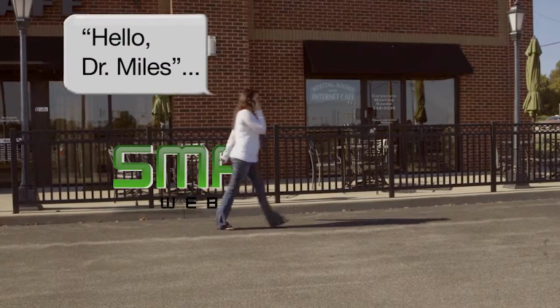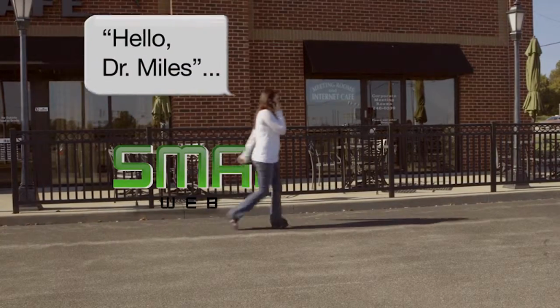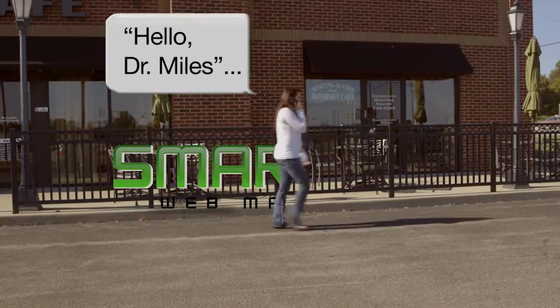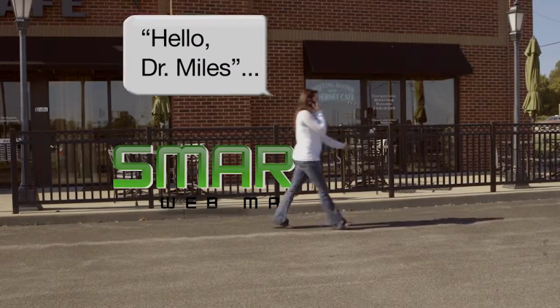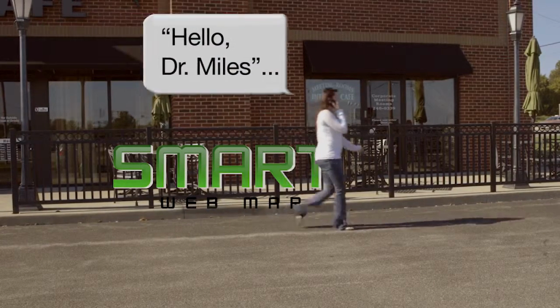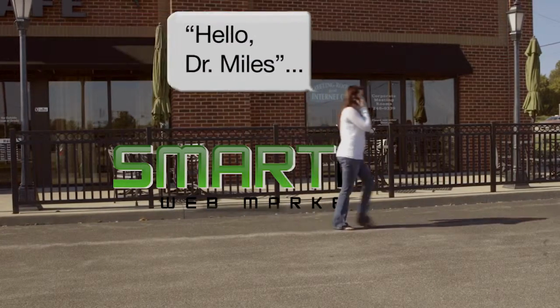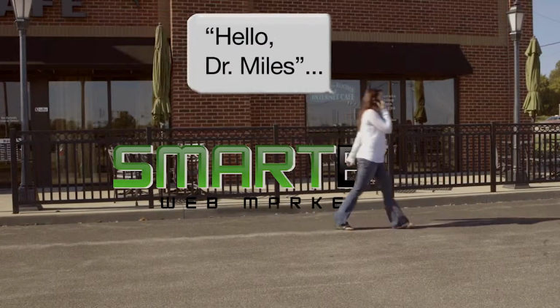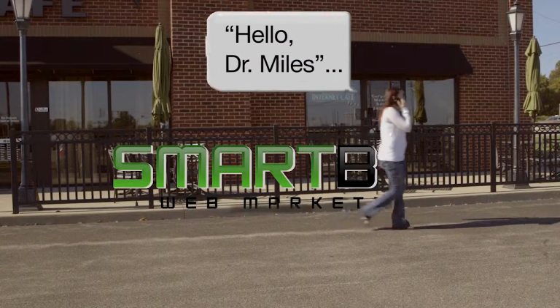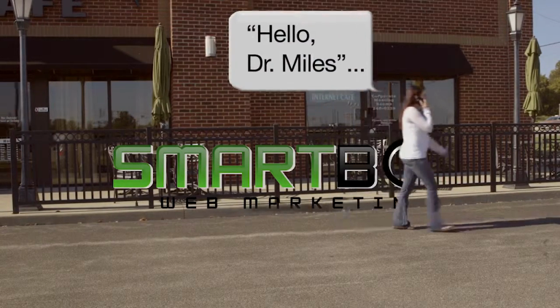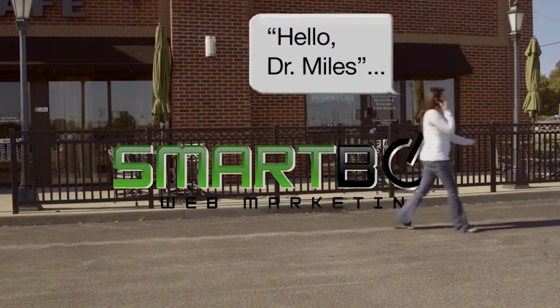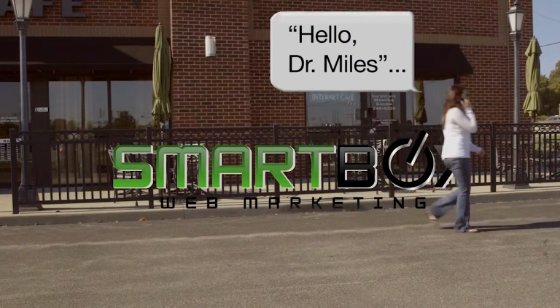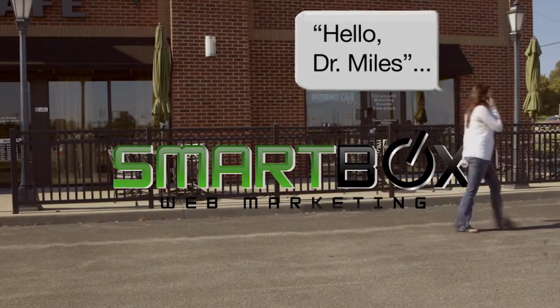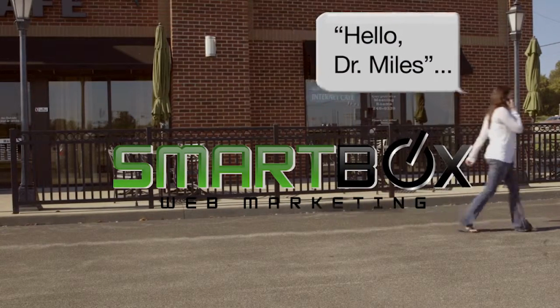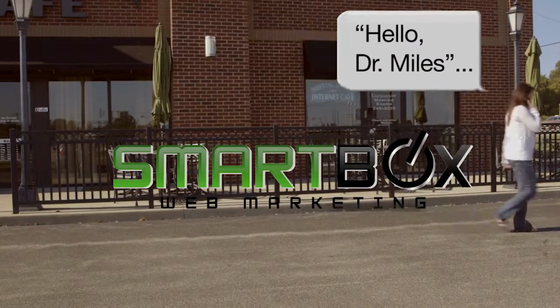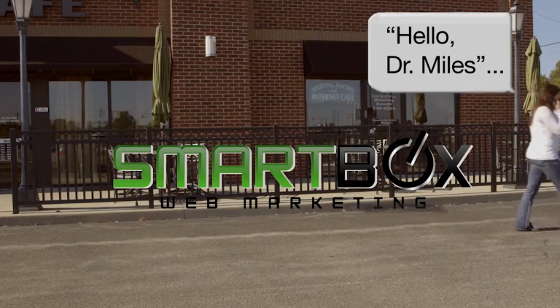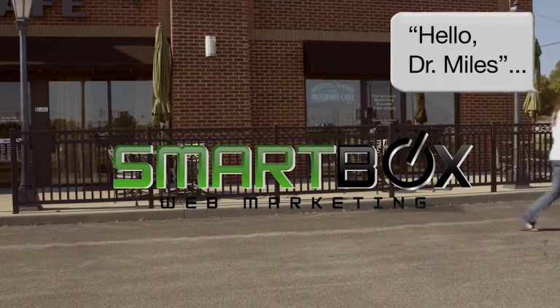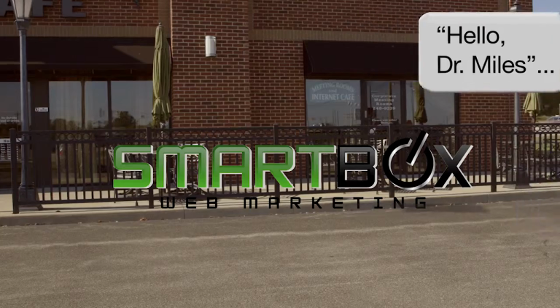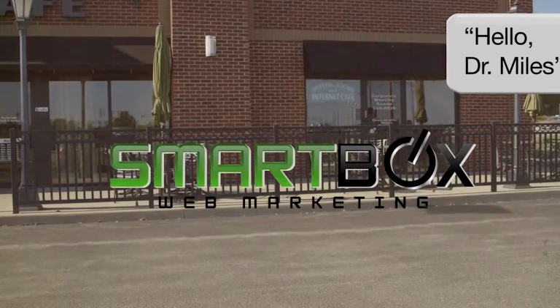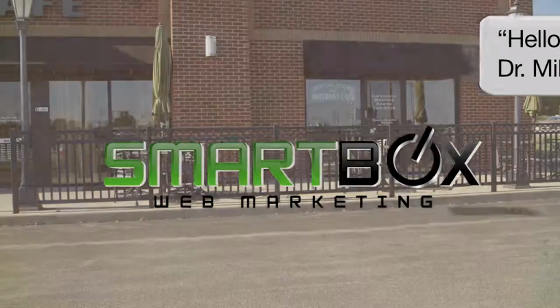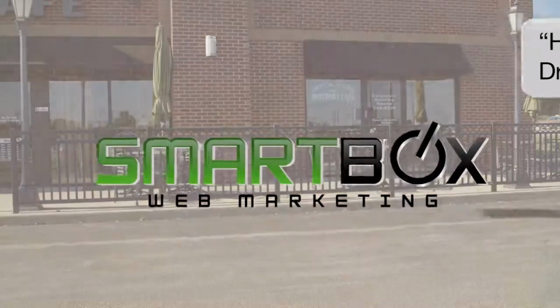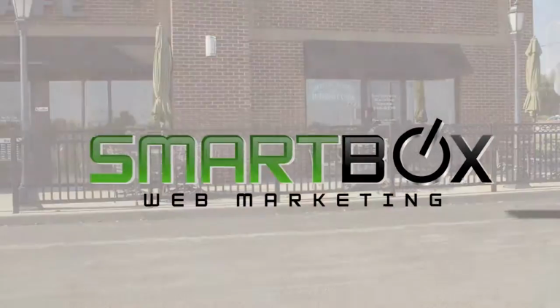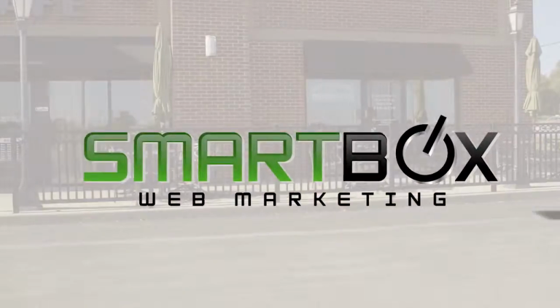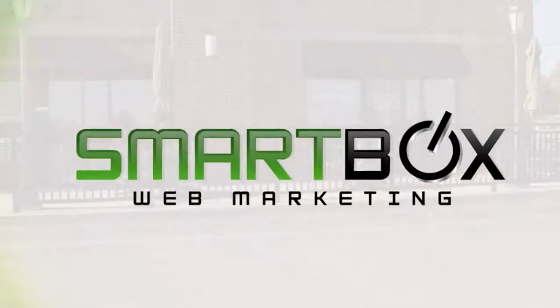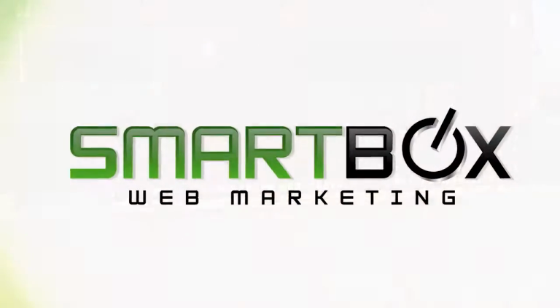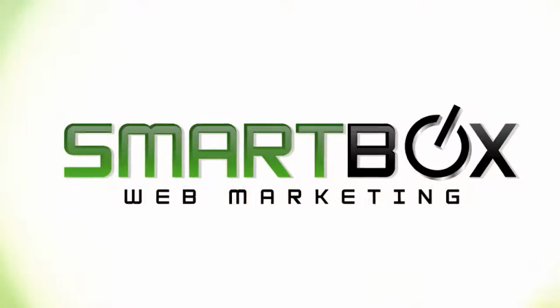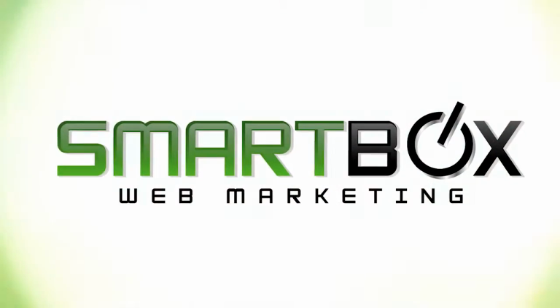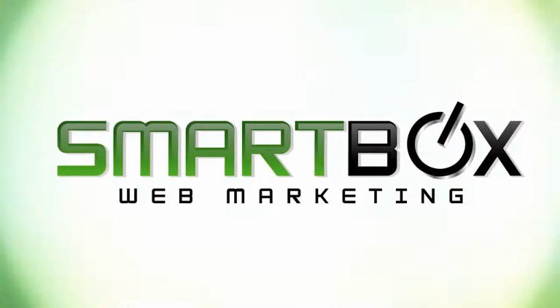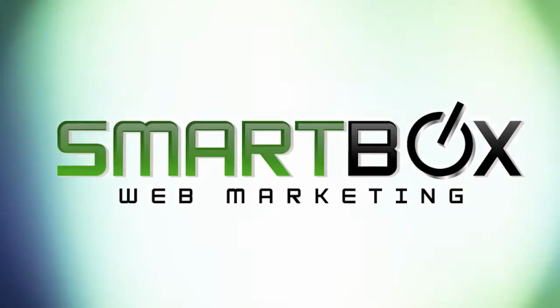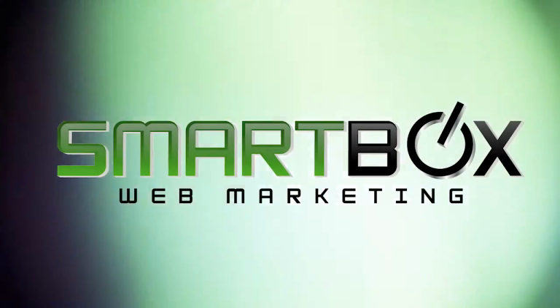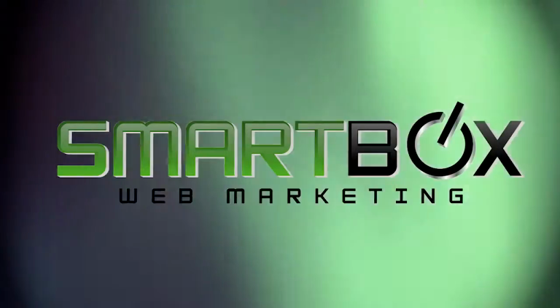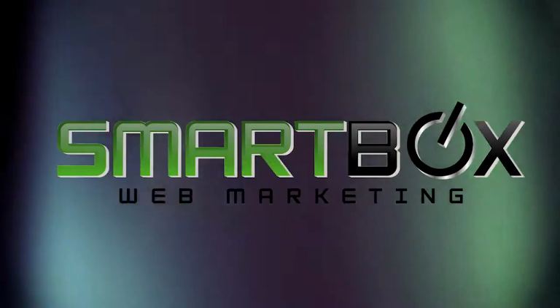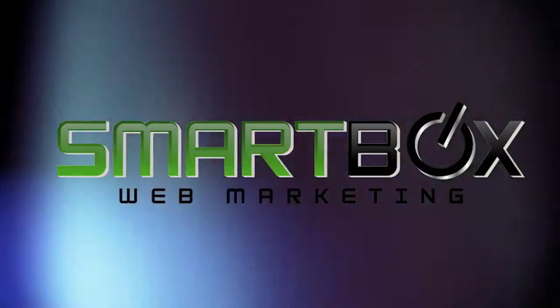At SmartBox, we'll handle all of your marketing for you, giving you more patients, more profits, and more freedom.